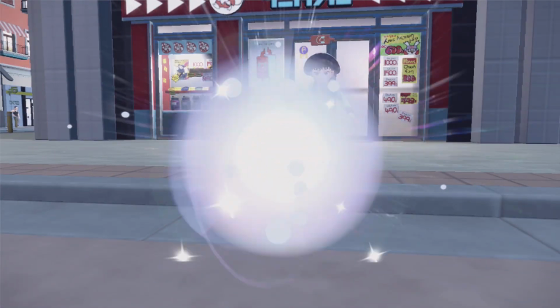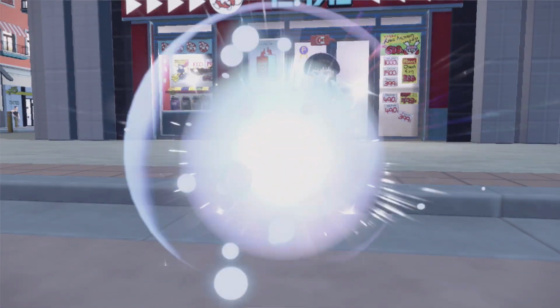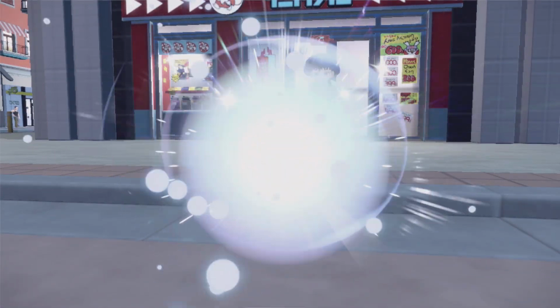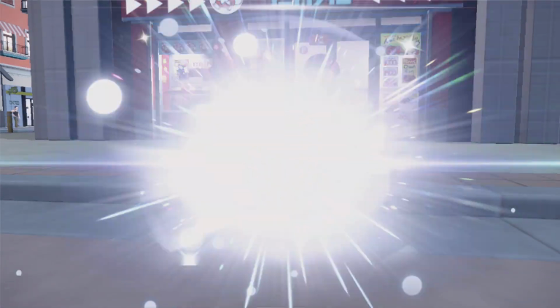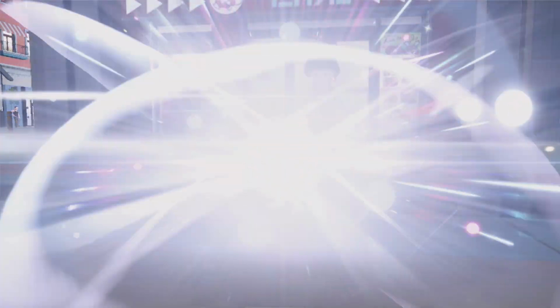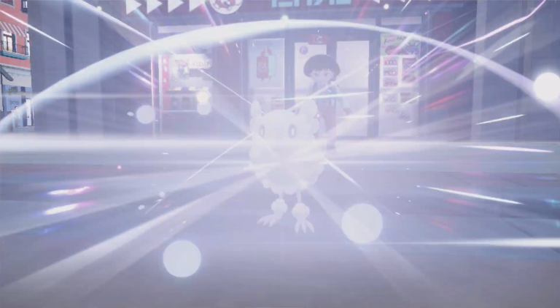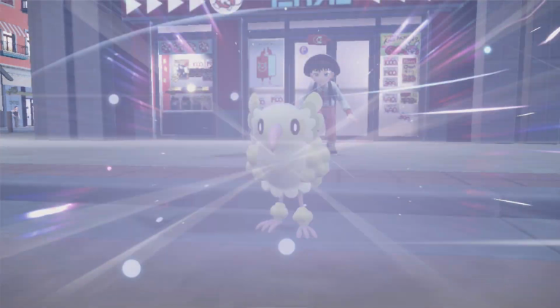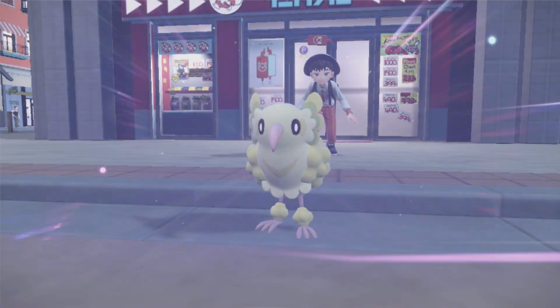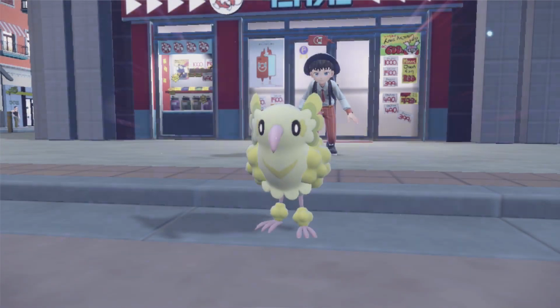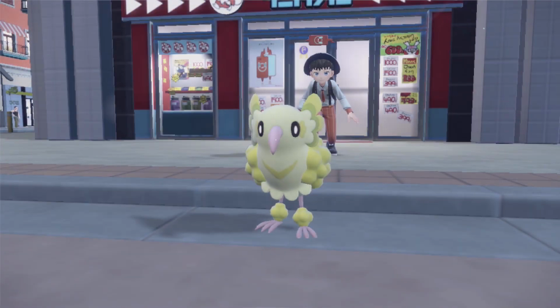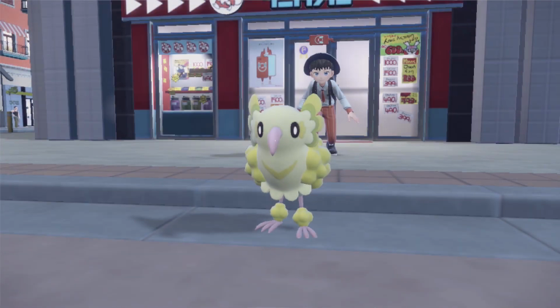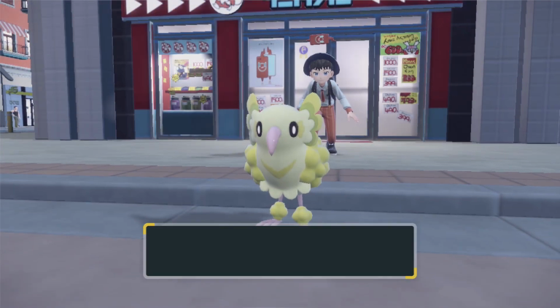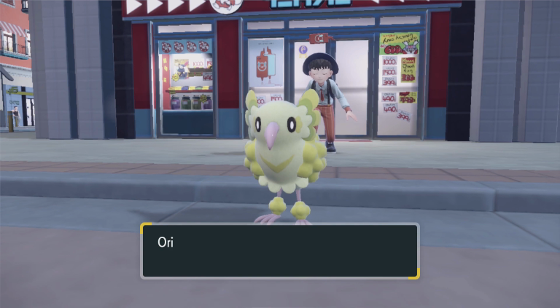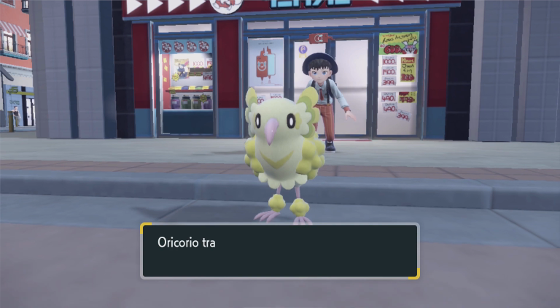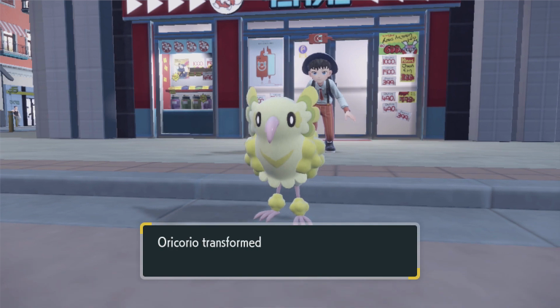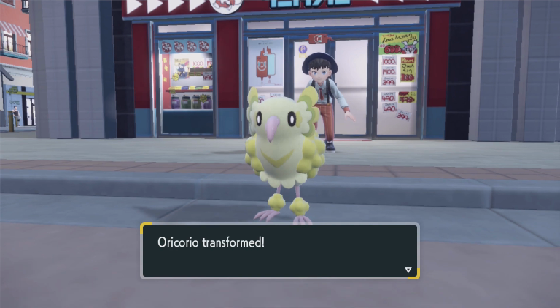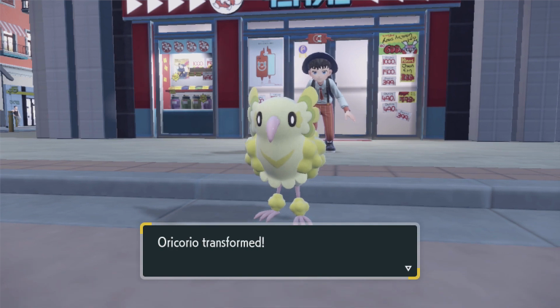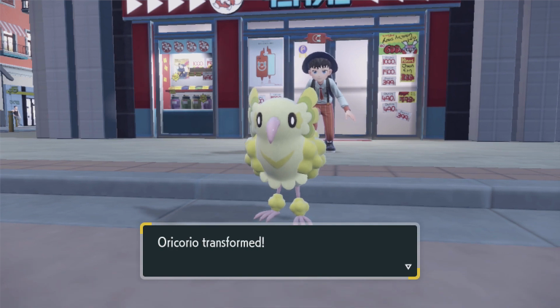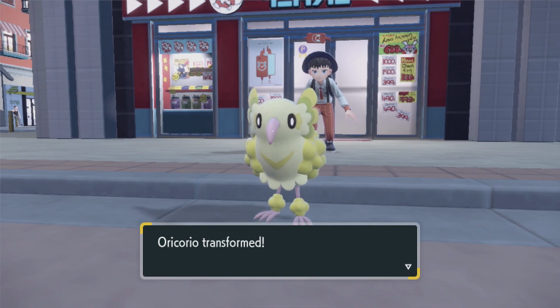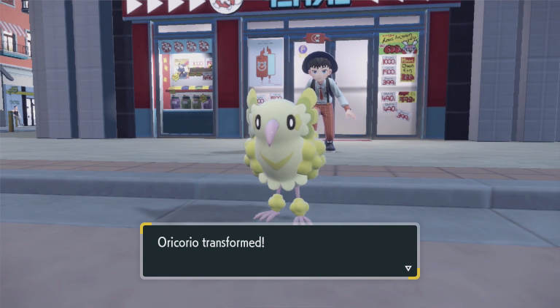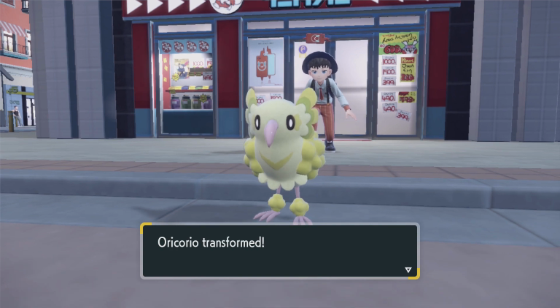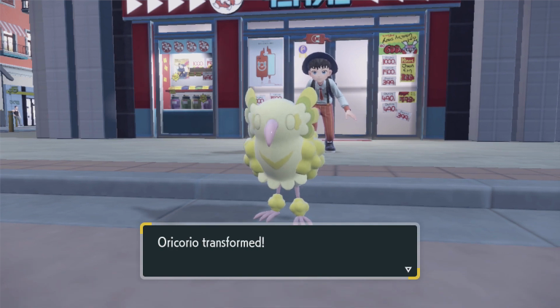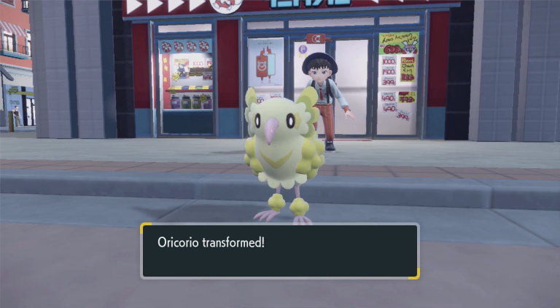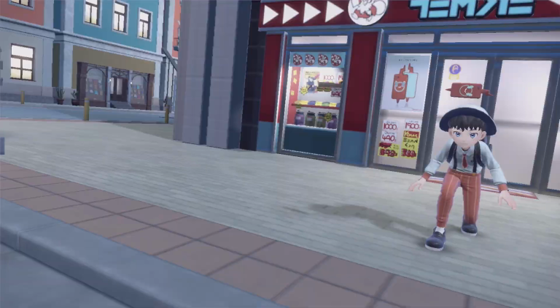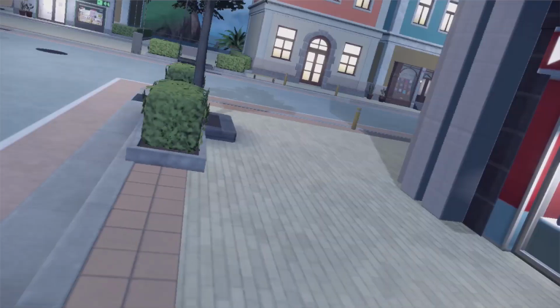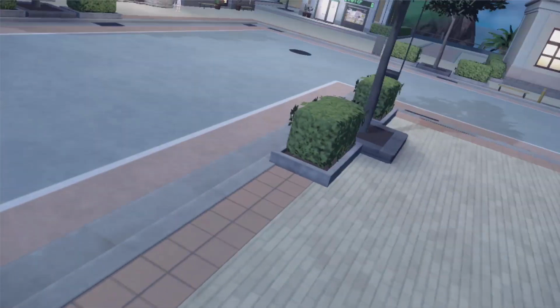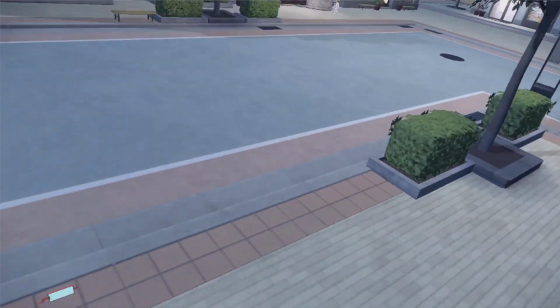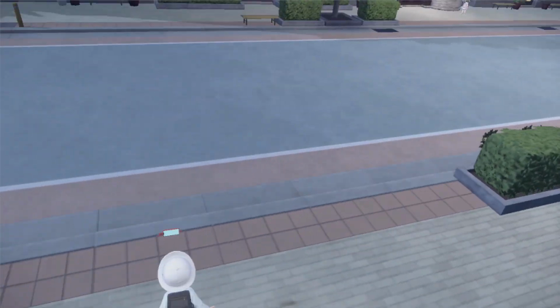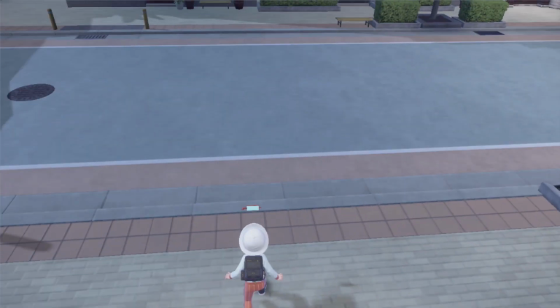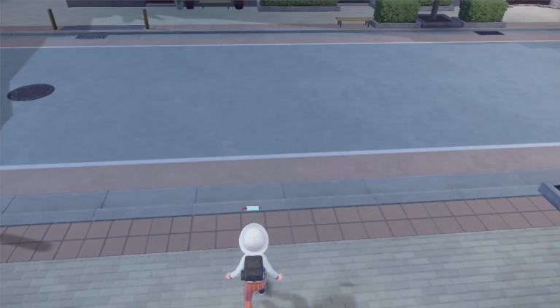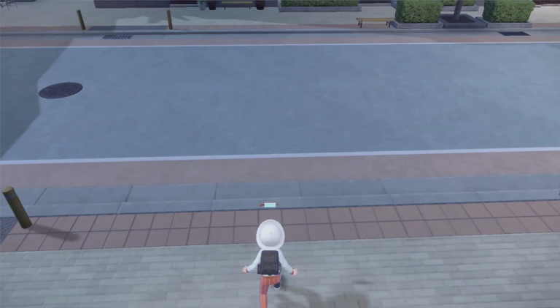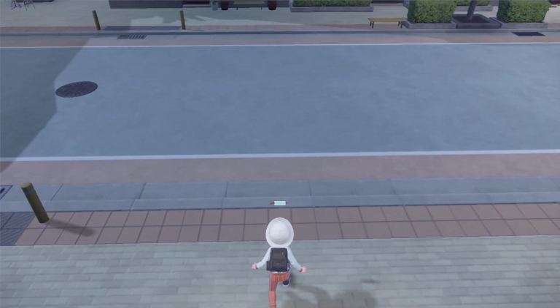Oricorio's not a new Pokemon, so we've done this before. You have to find Nectar, feed it a Nectar, and it will change its form.